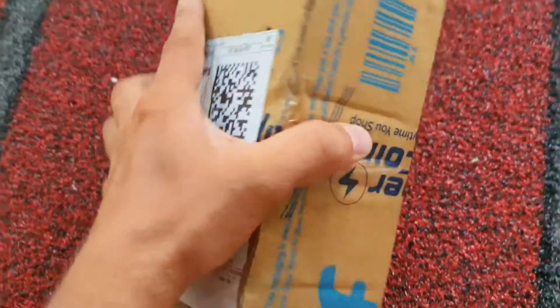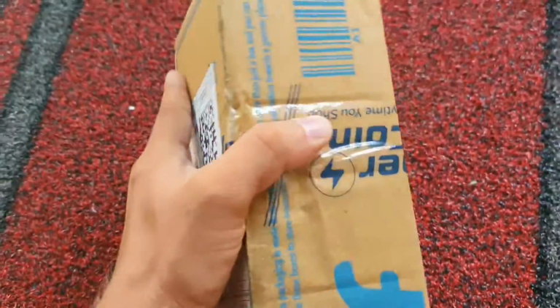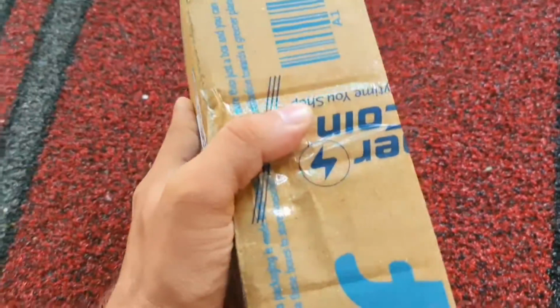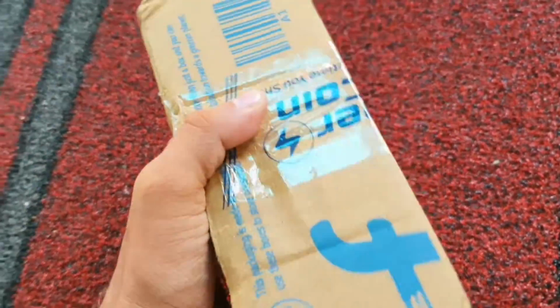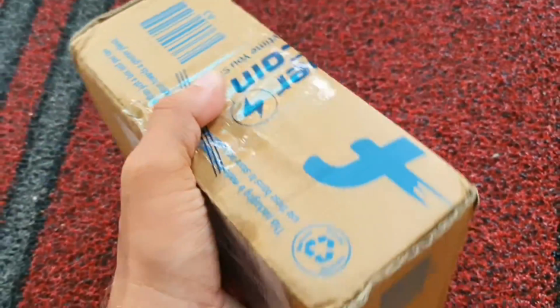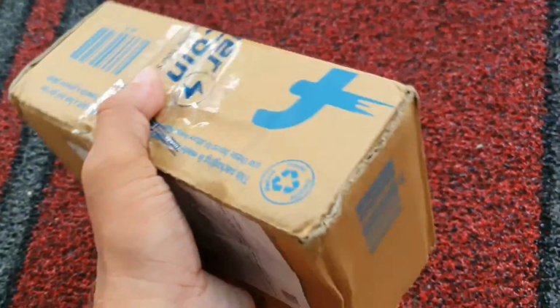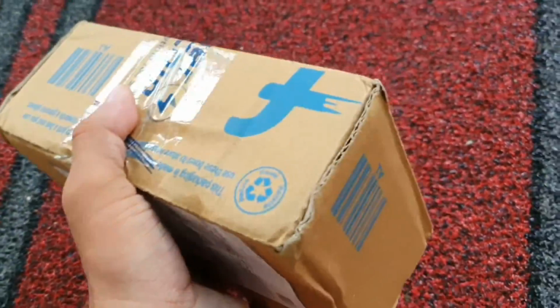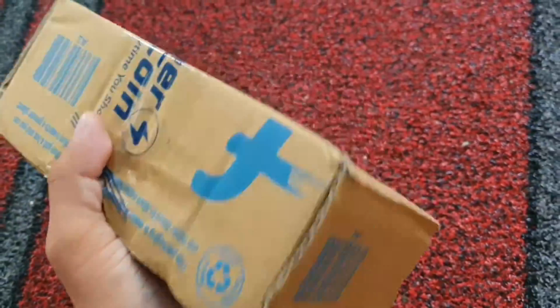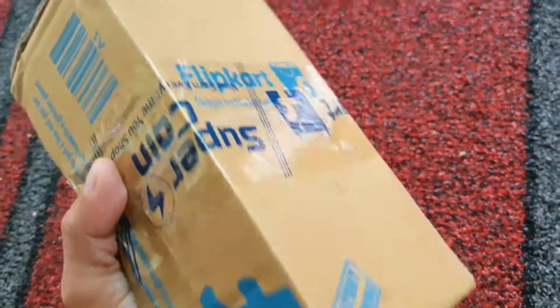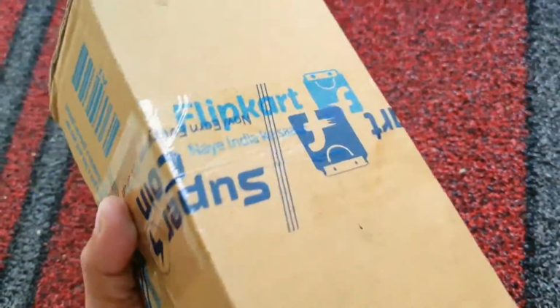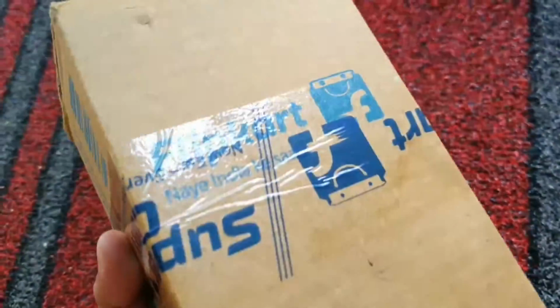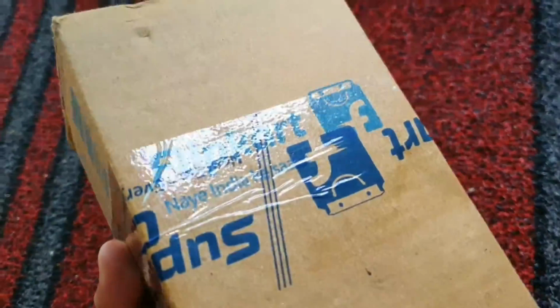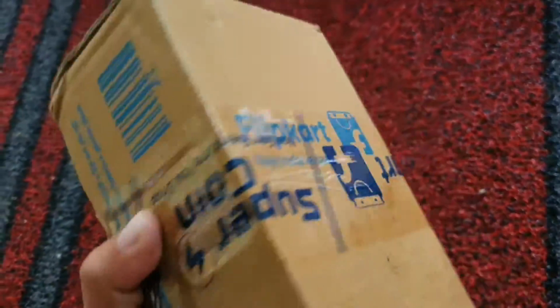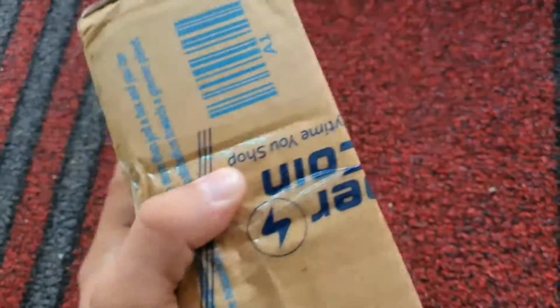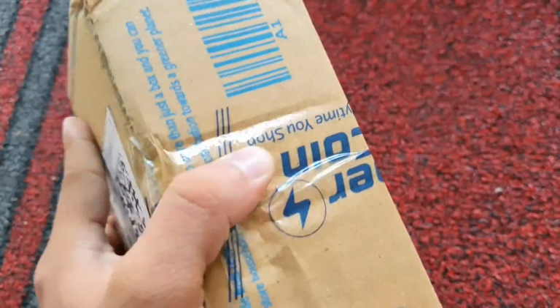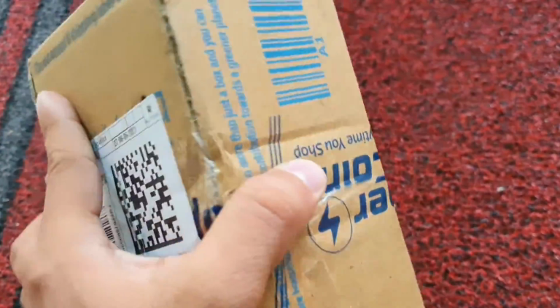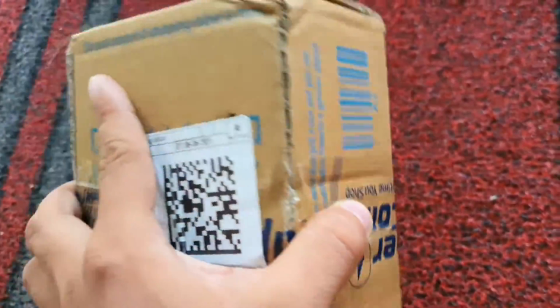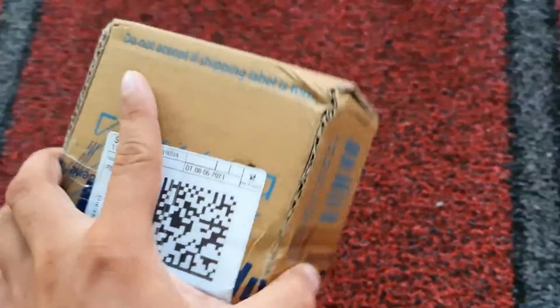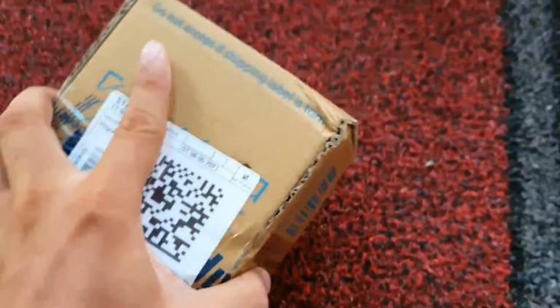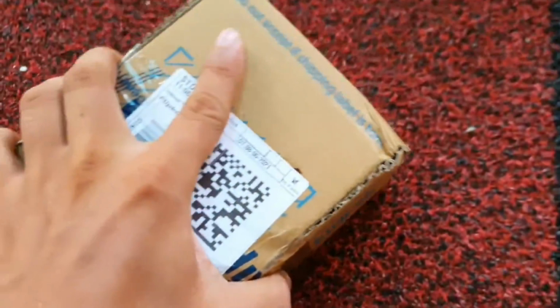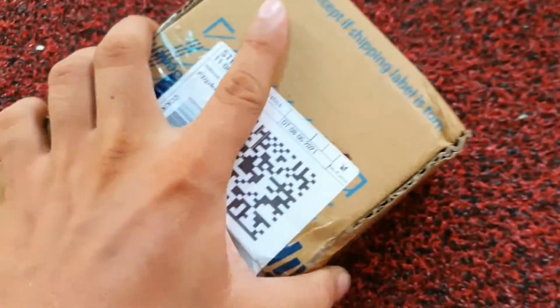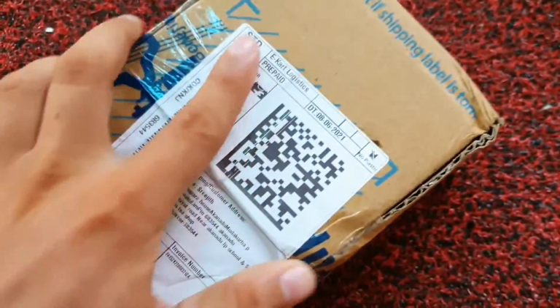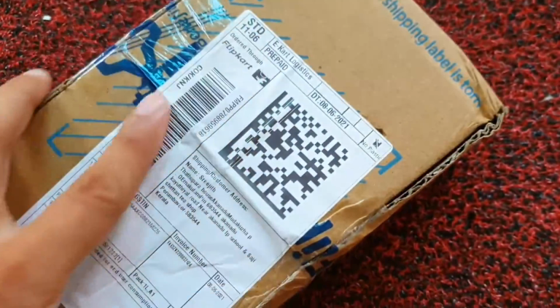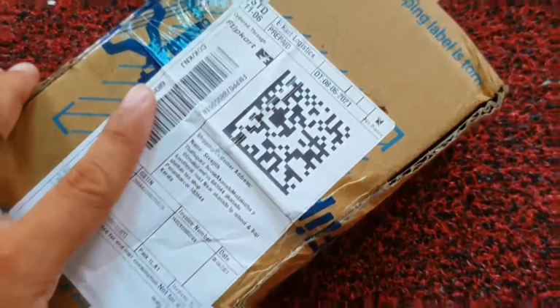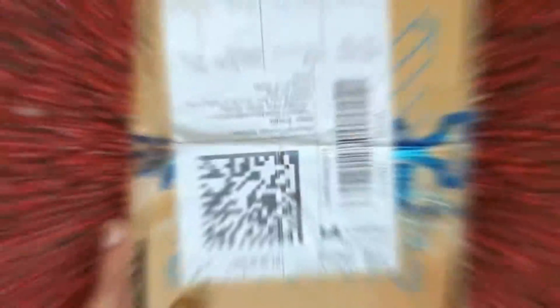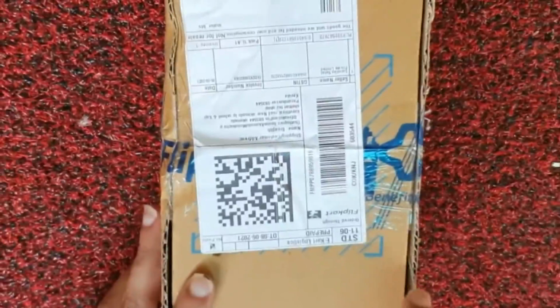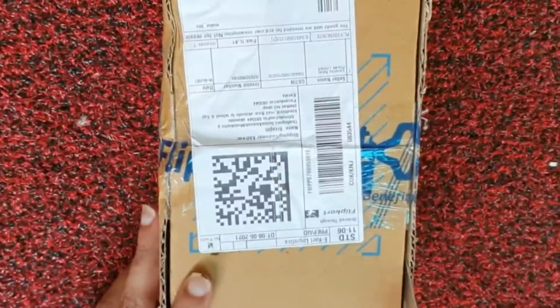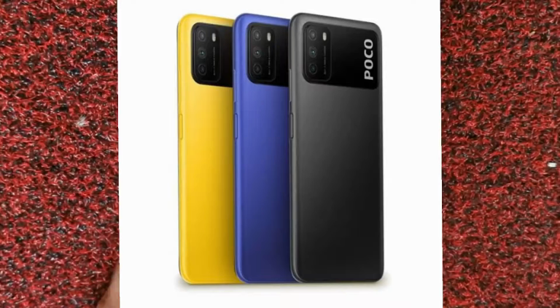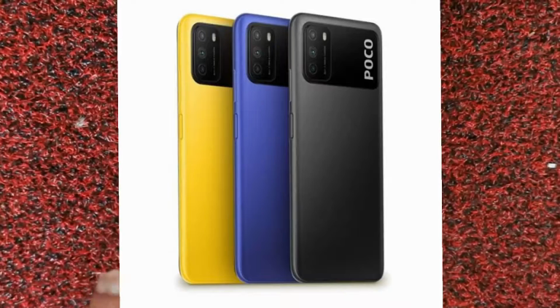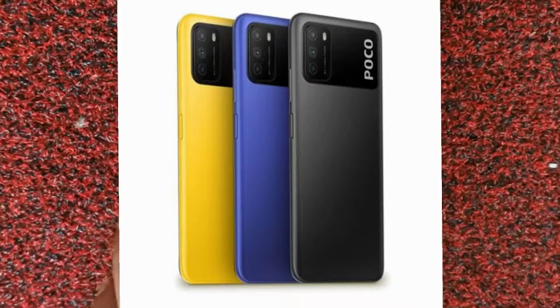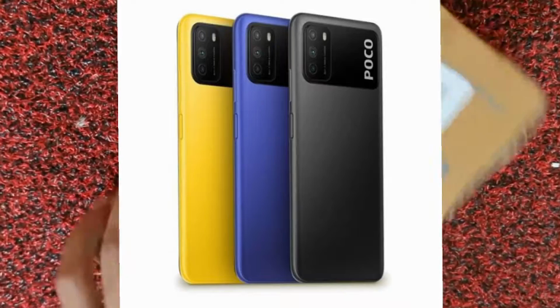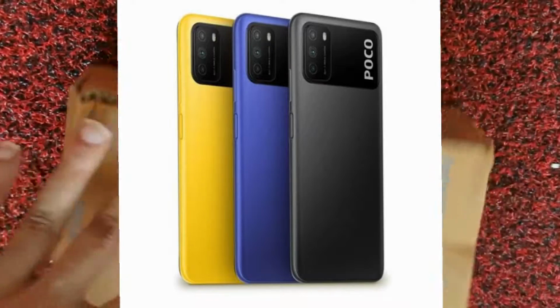Hello guys, welcome back to my channel, Mellu Entertainer. In this video, we are going to review the M3 model.